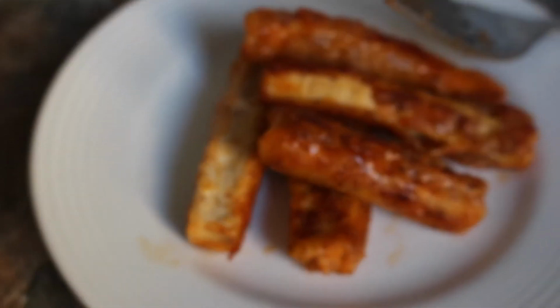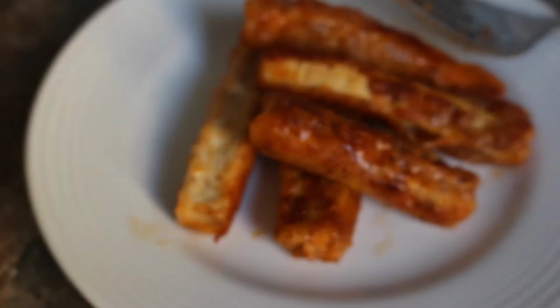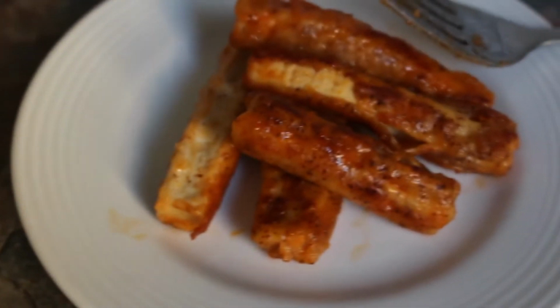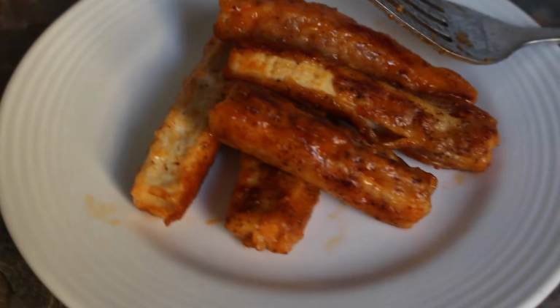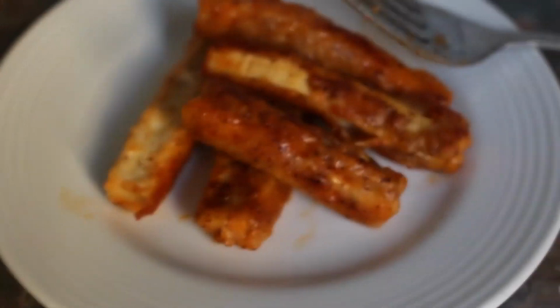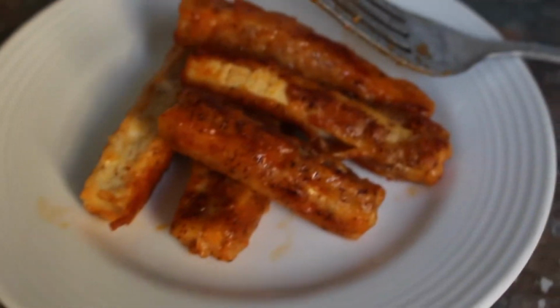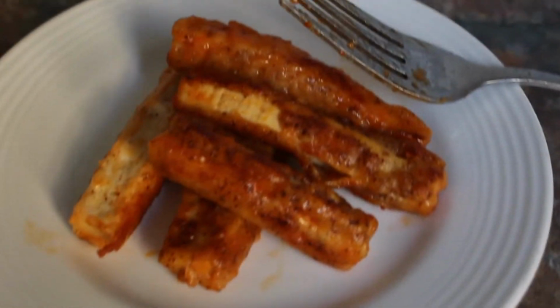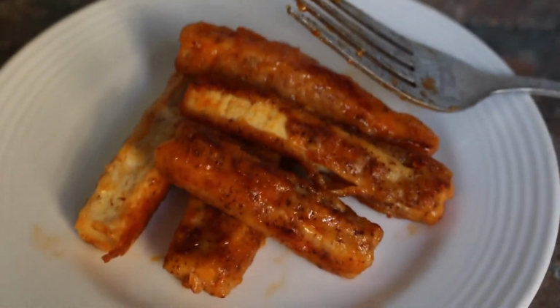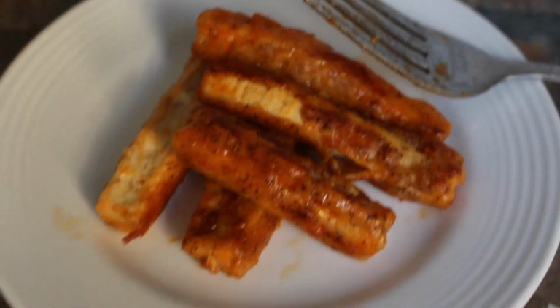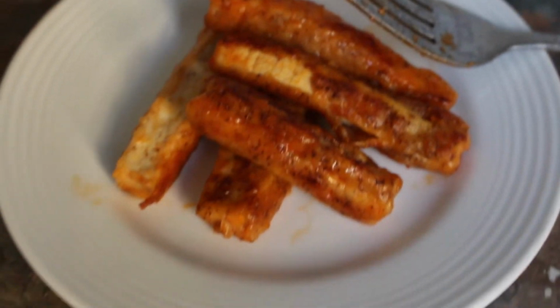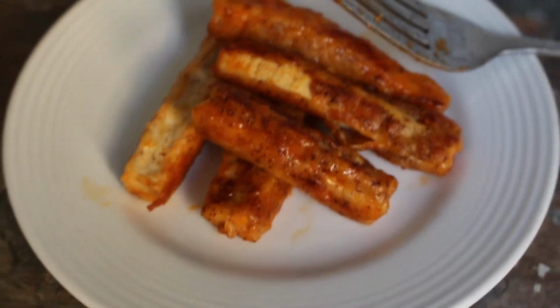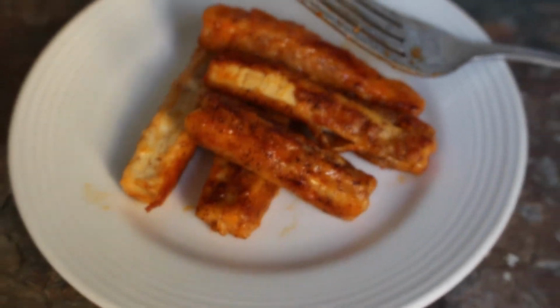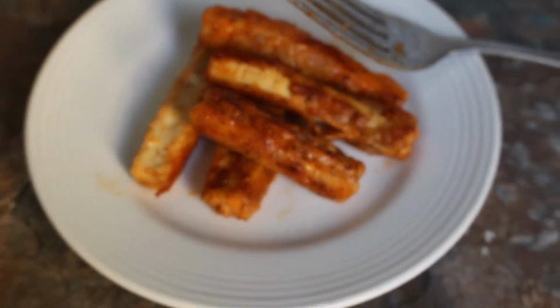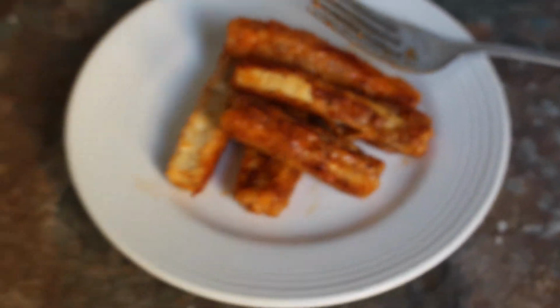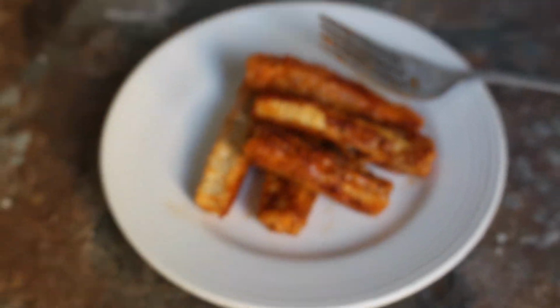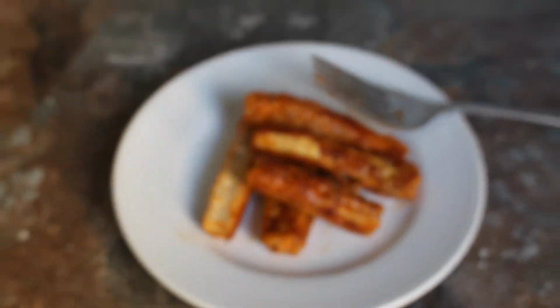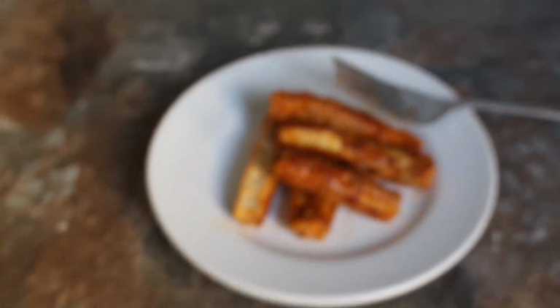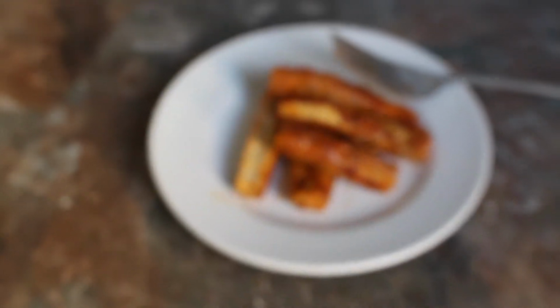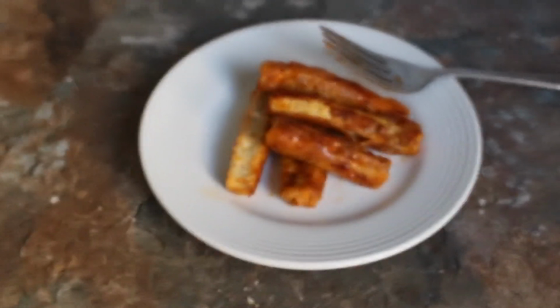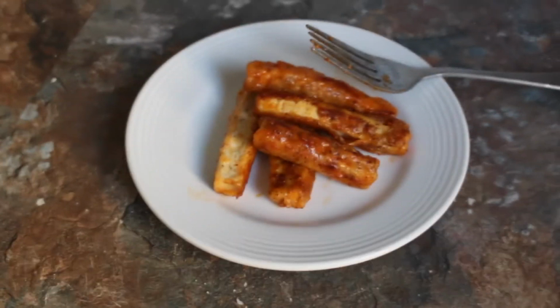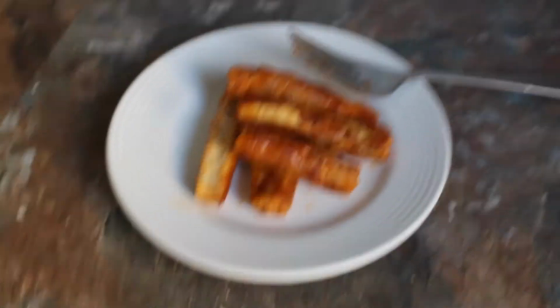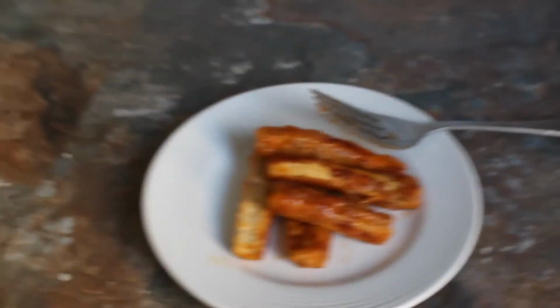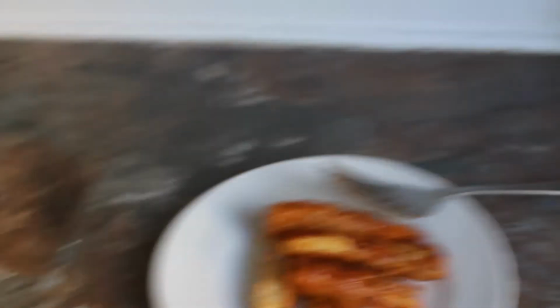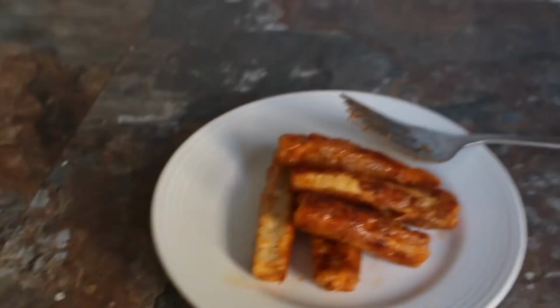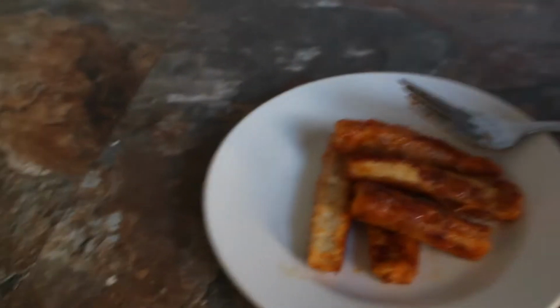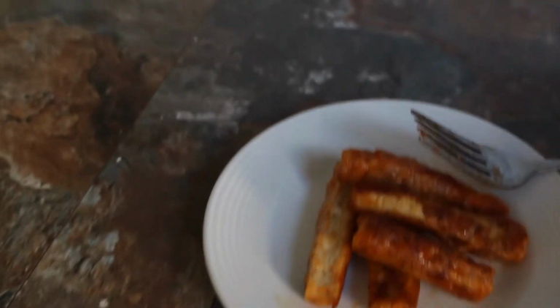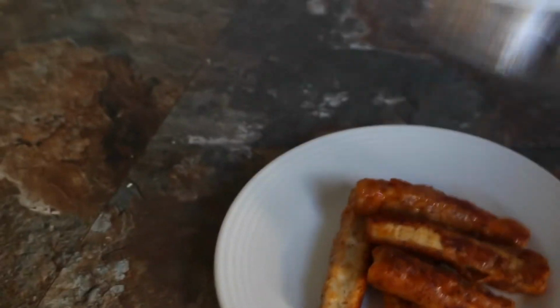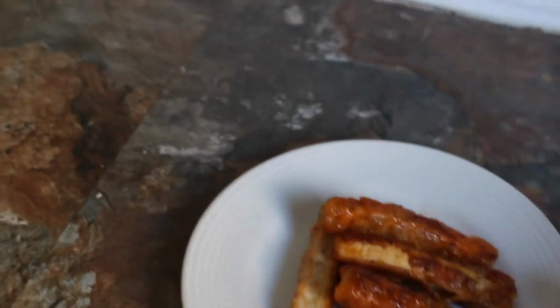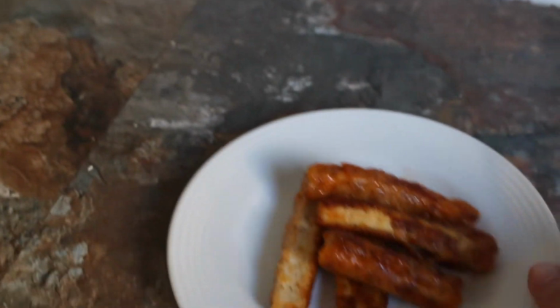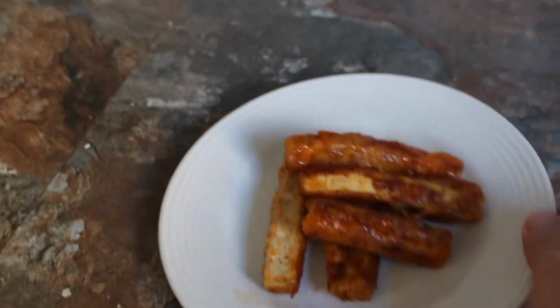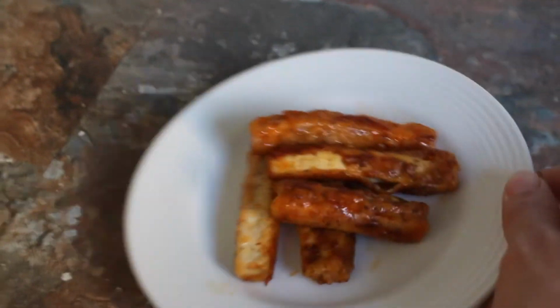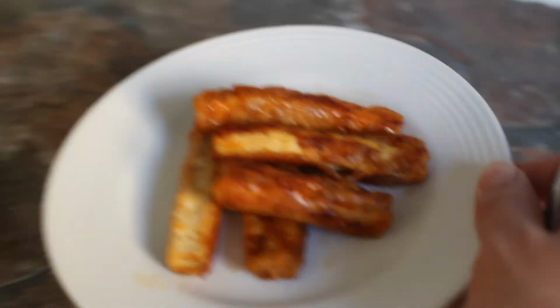And there we go my friends. Now let's see if I can go find someone to taste test these for me.